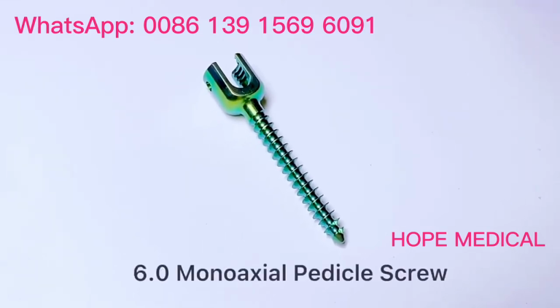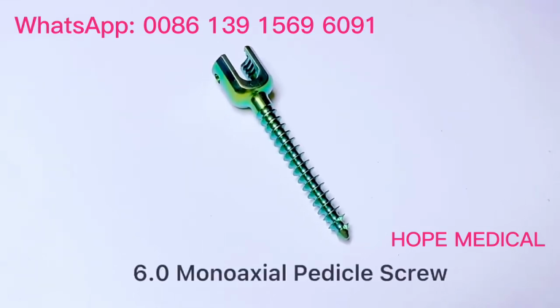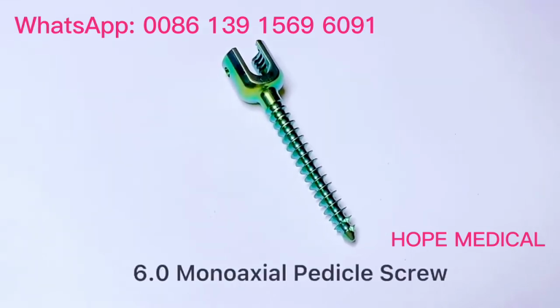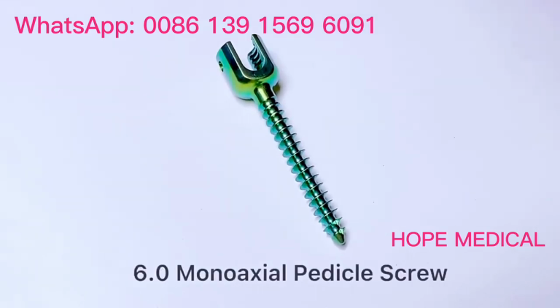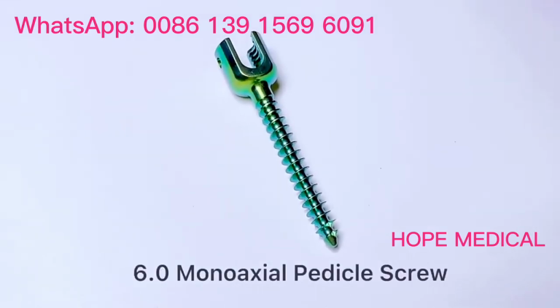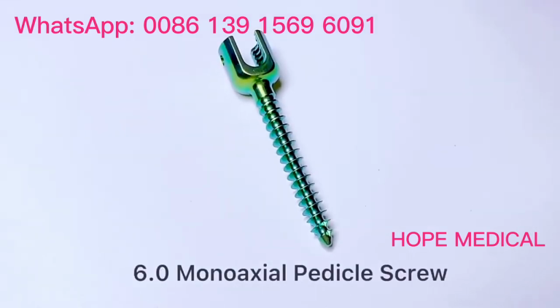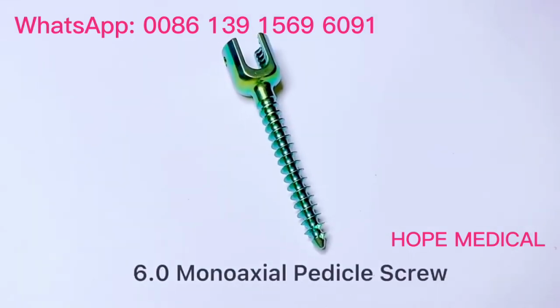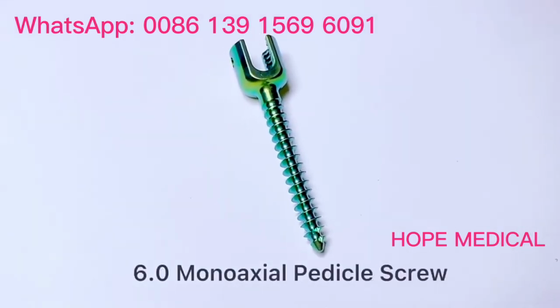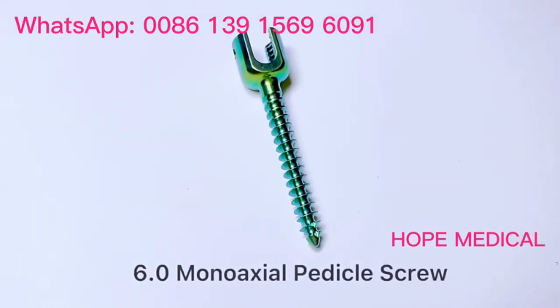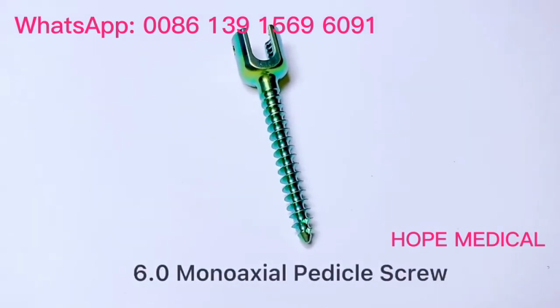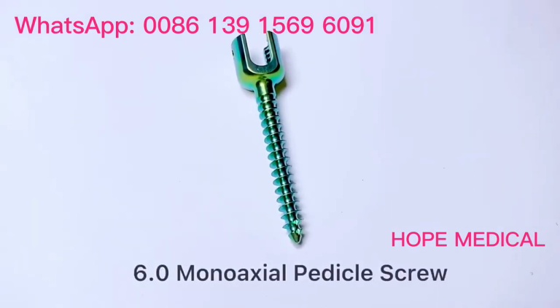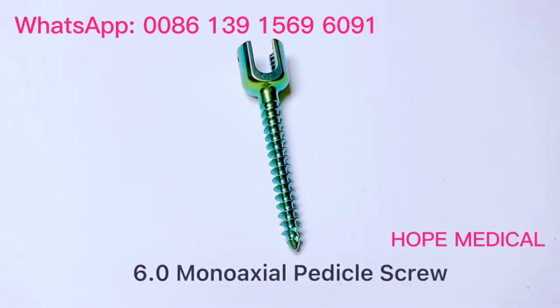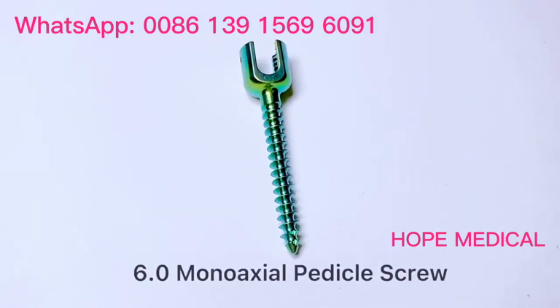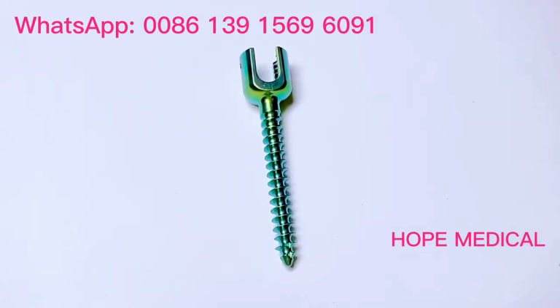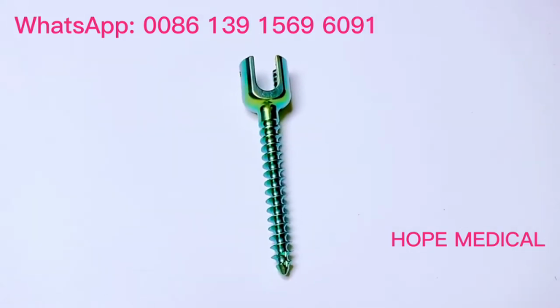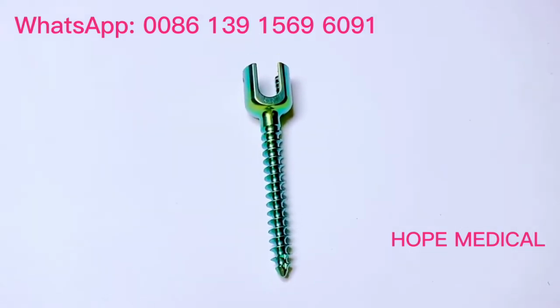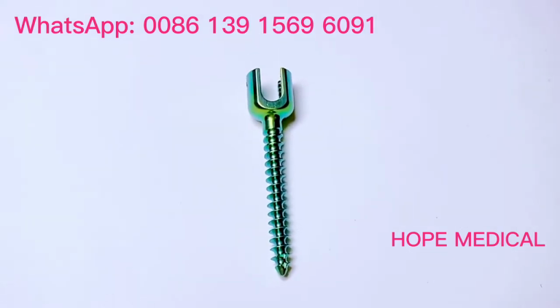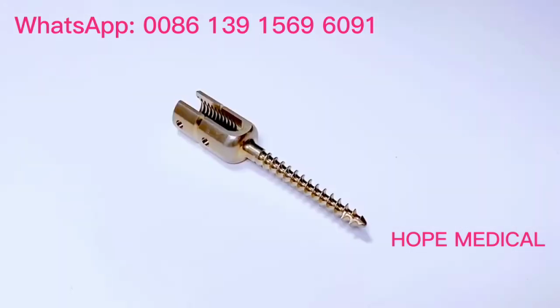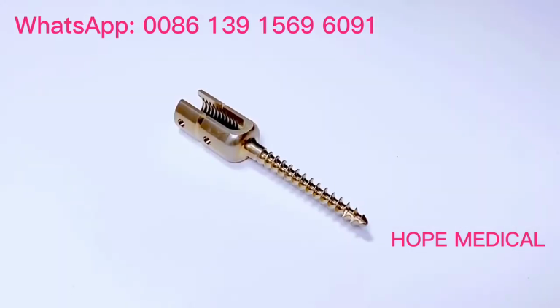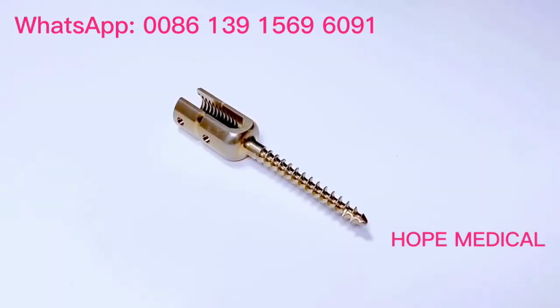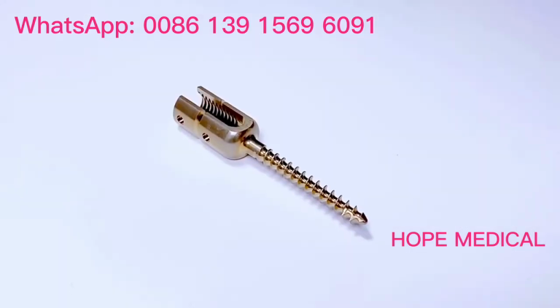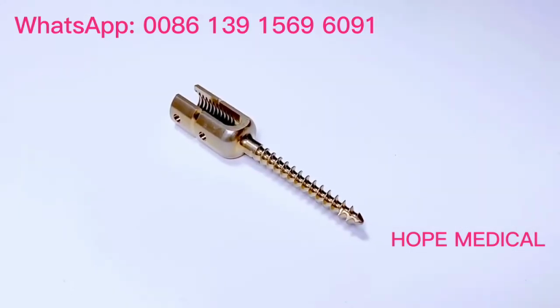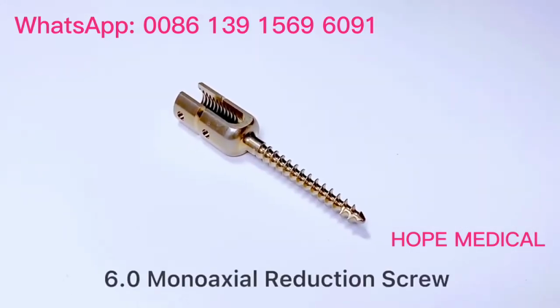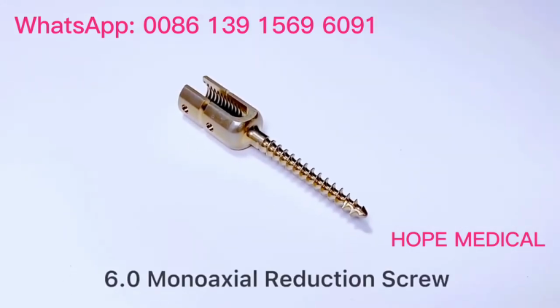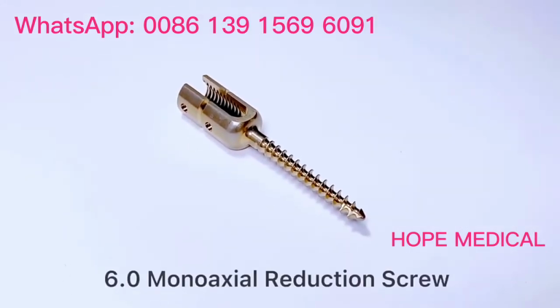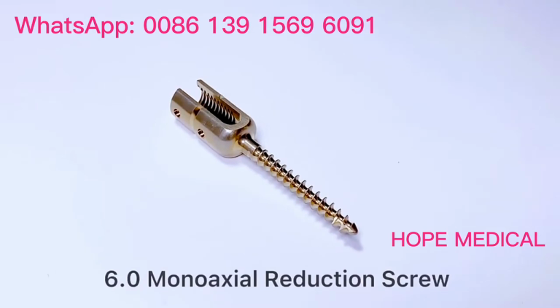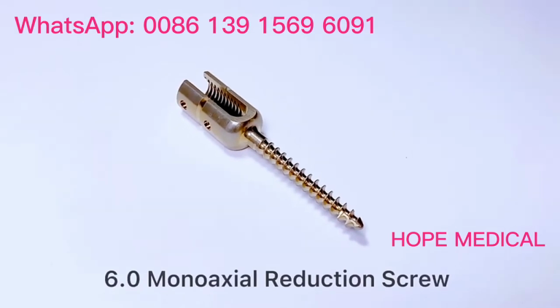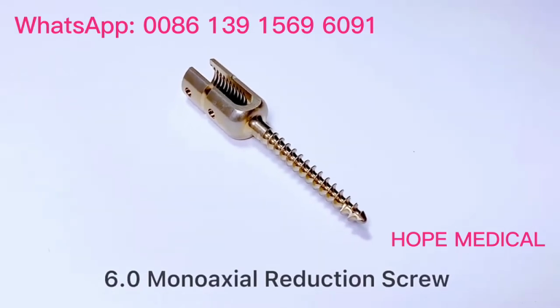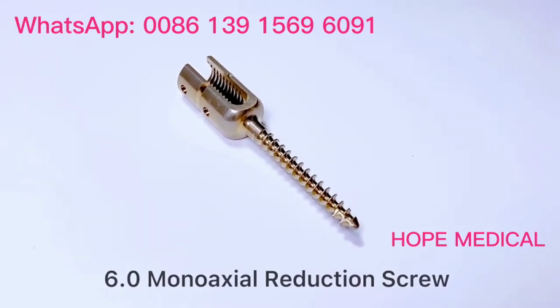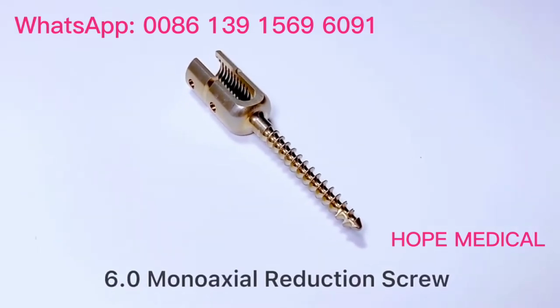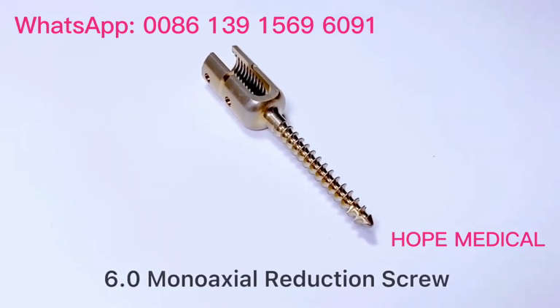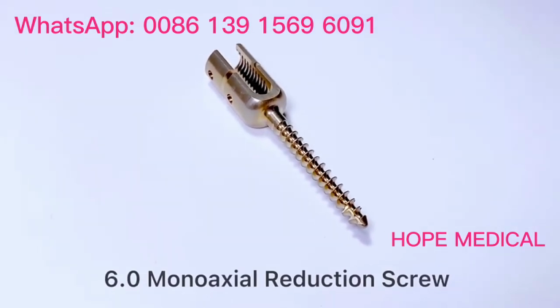Hello, I'd like to introduce our 6mm Spinal Pedicle Screw System to you.